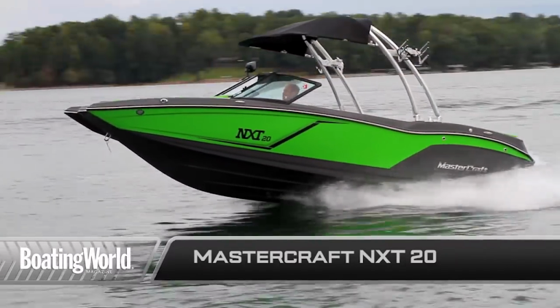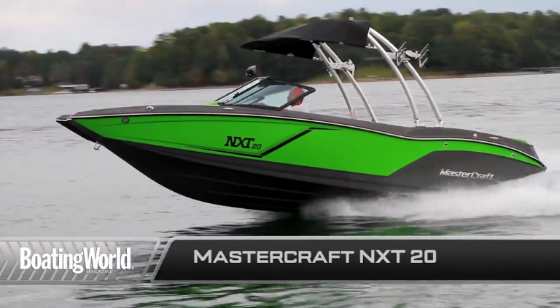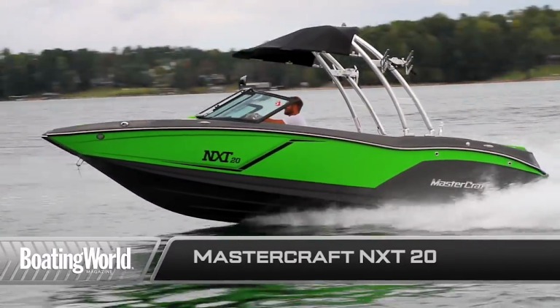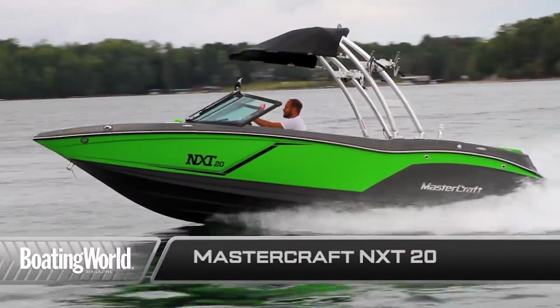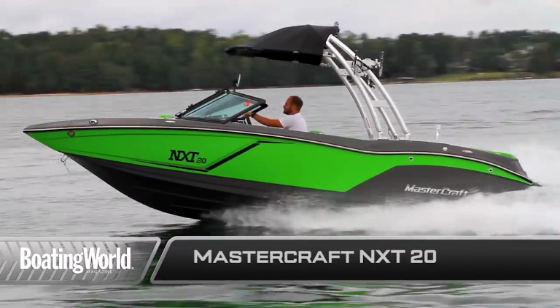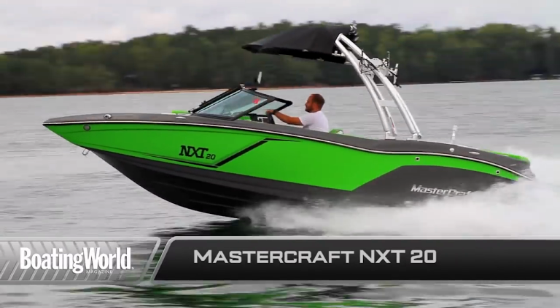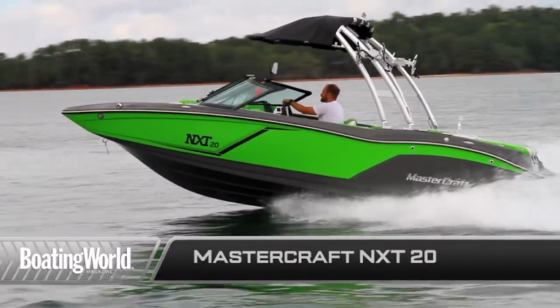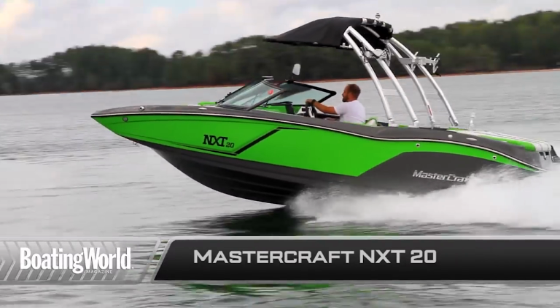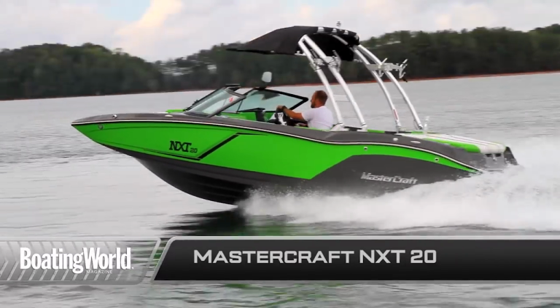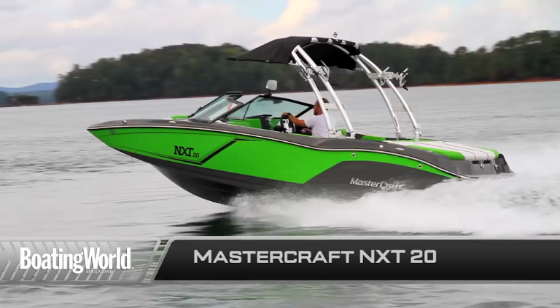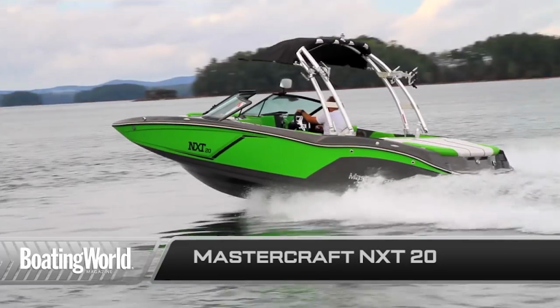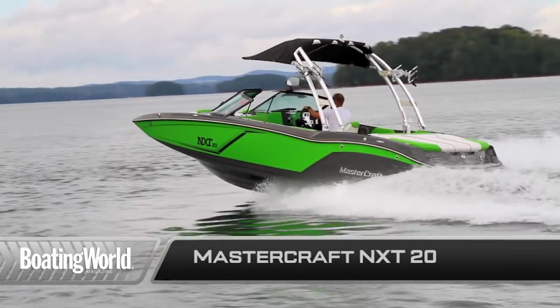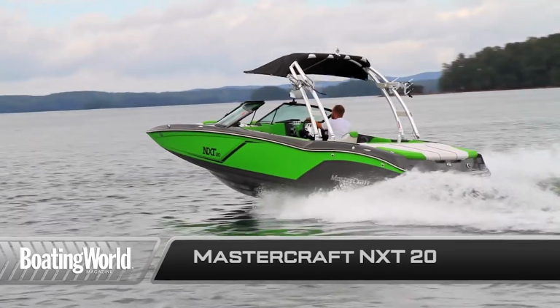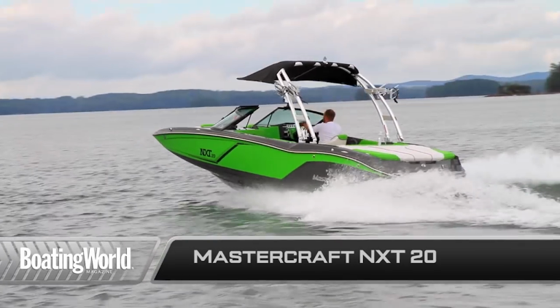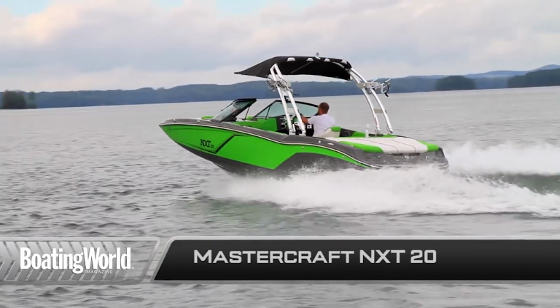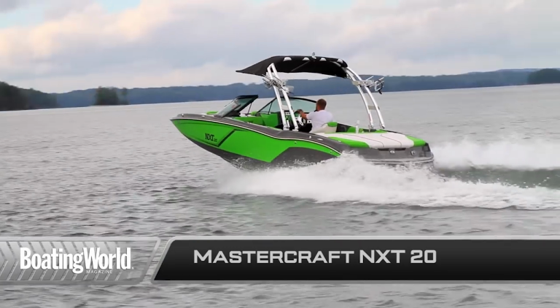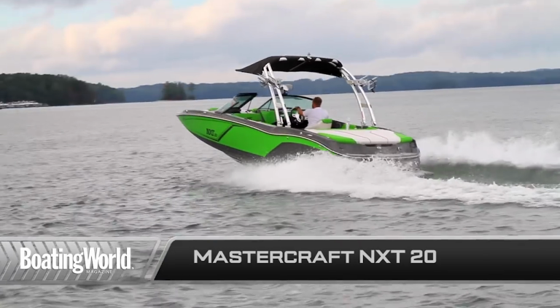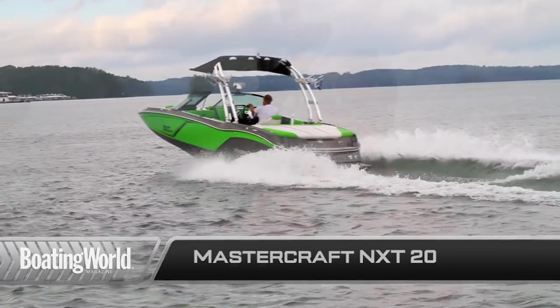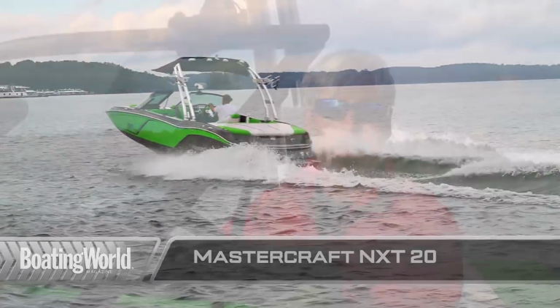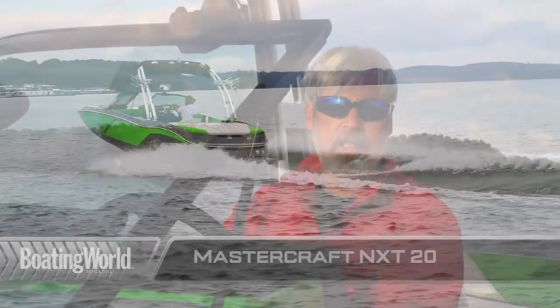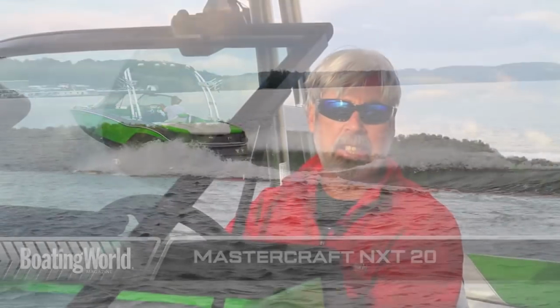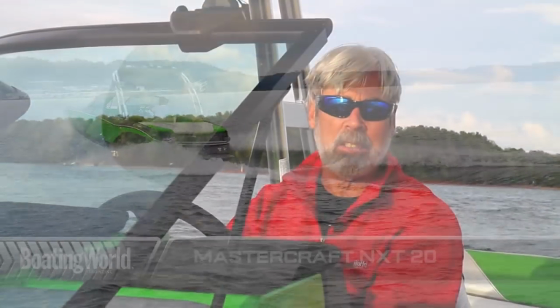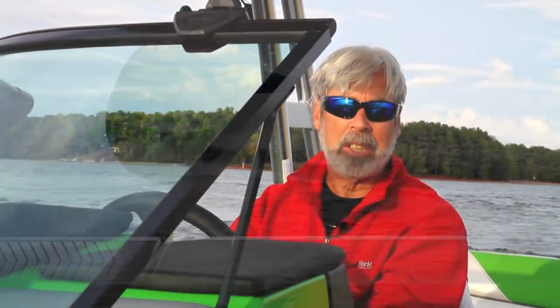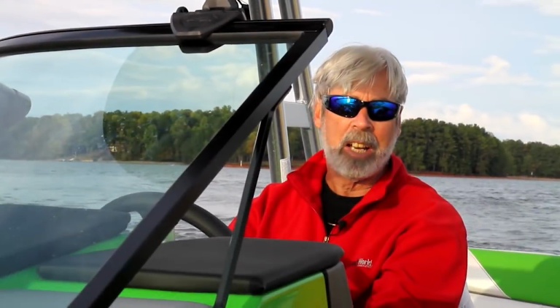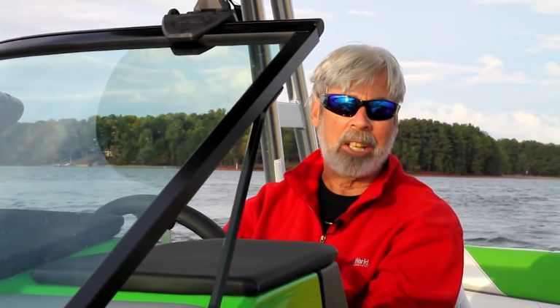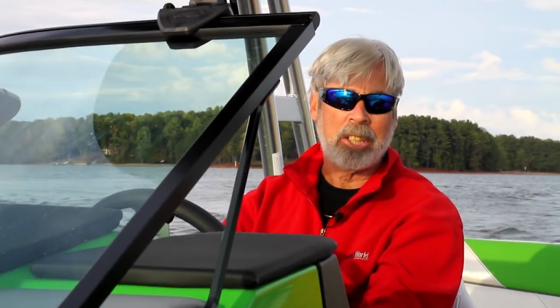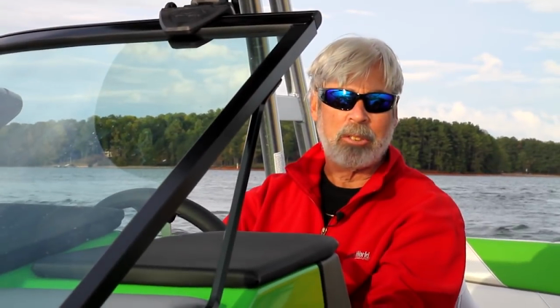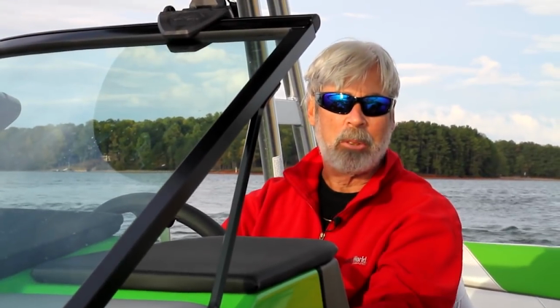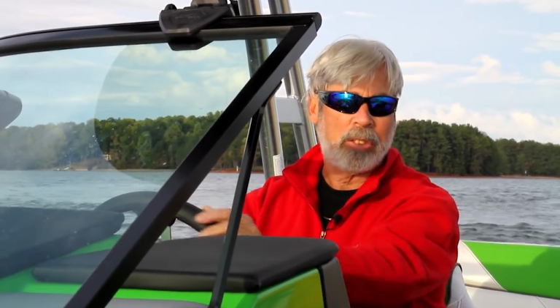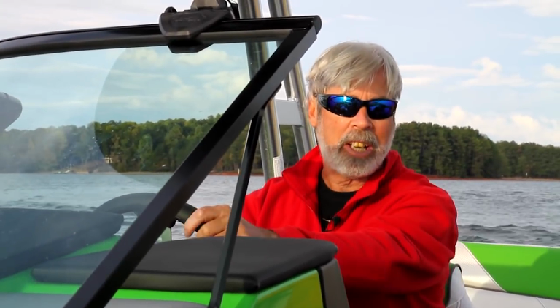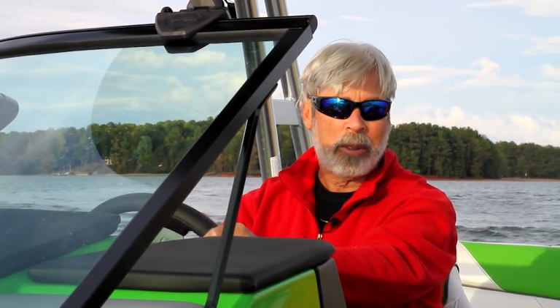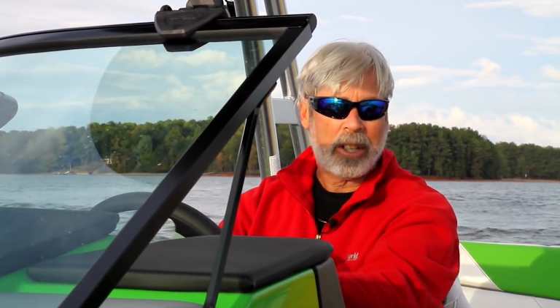For more information on the MasterCraft NXT-20 and other great boats, go to boatingworld.com. I'm Malin Jones, and we'll see you out on the water.